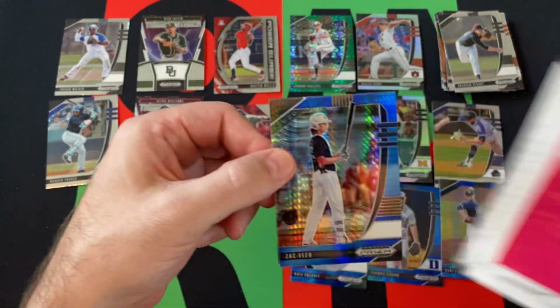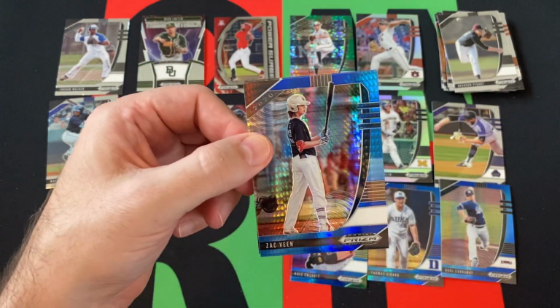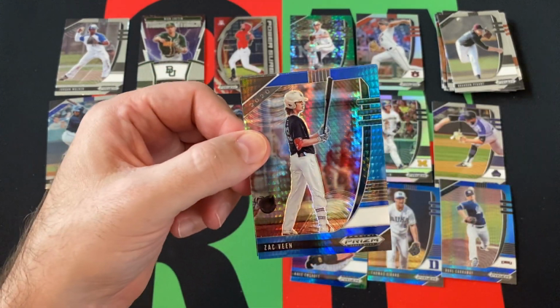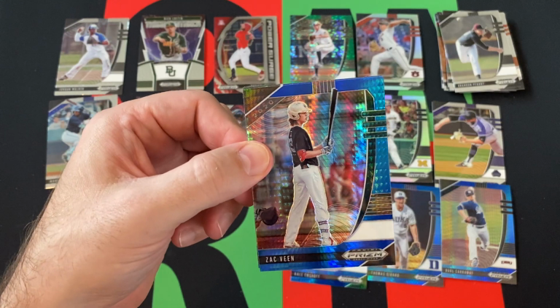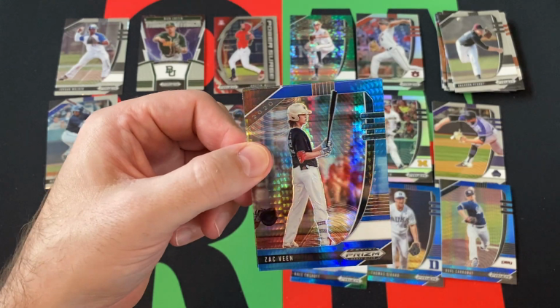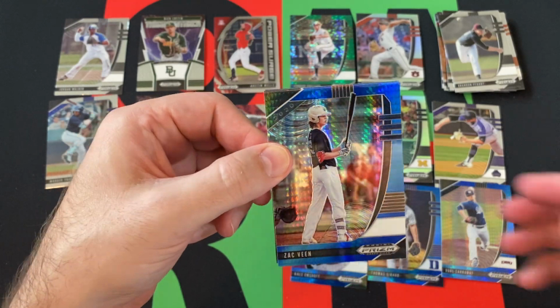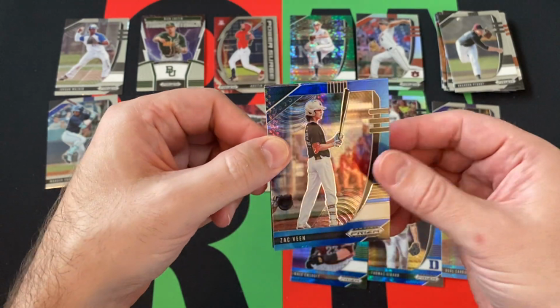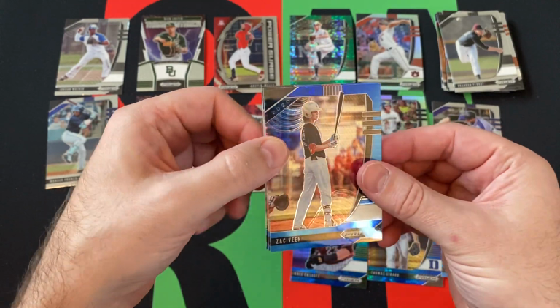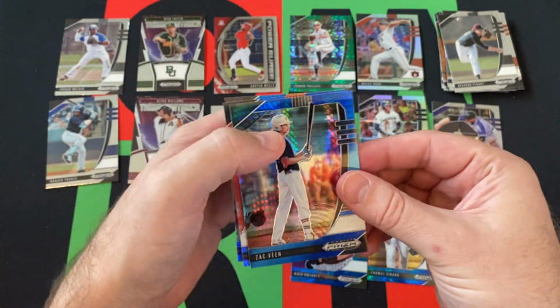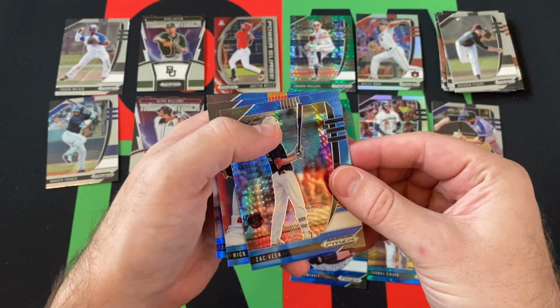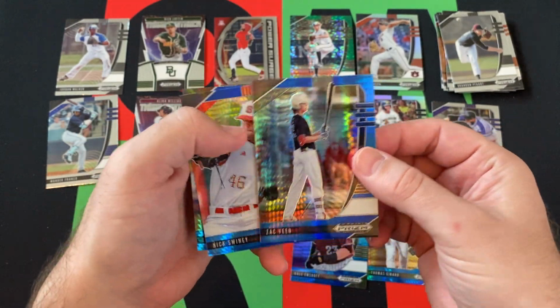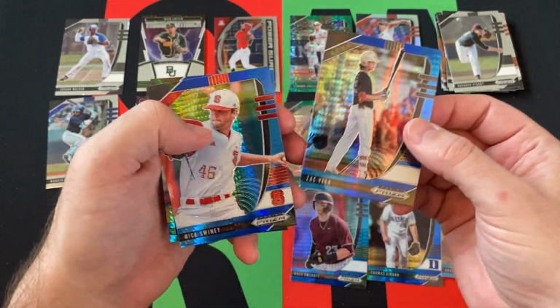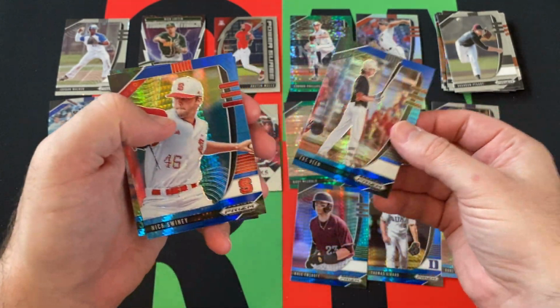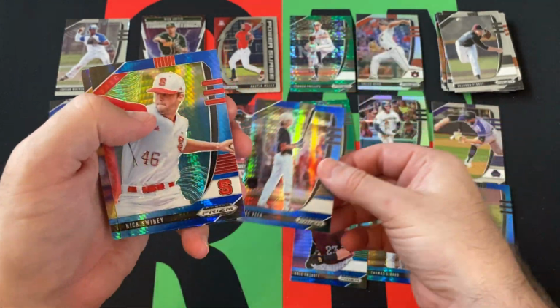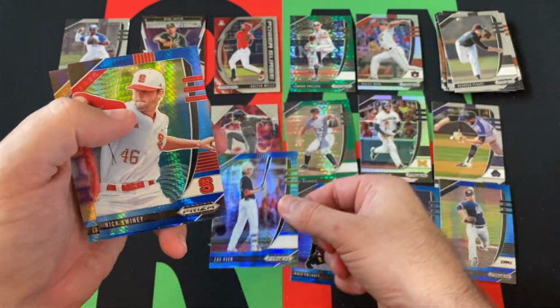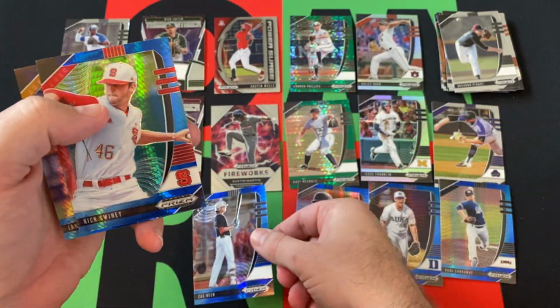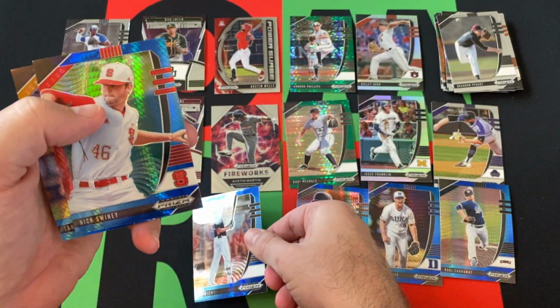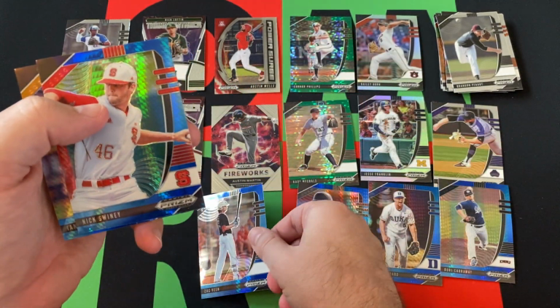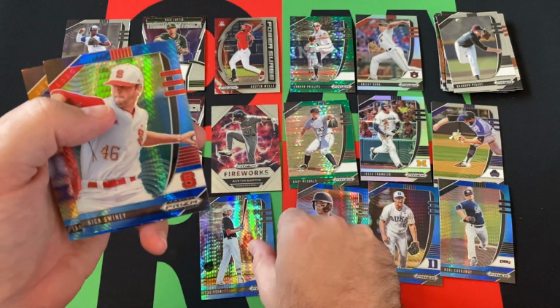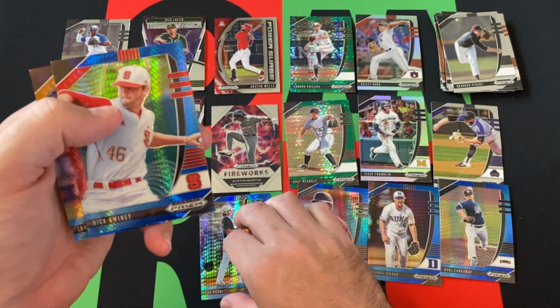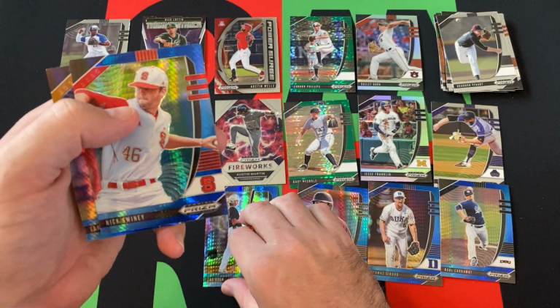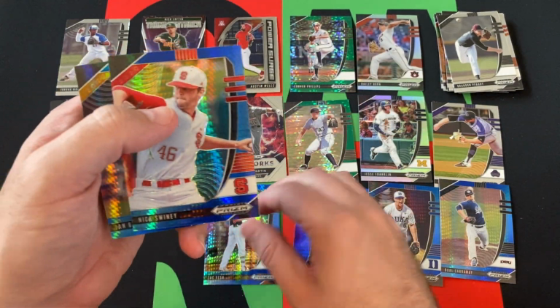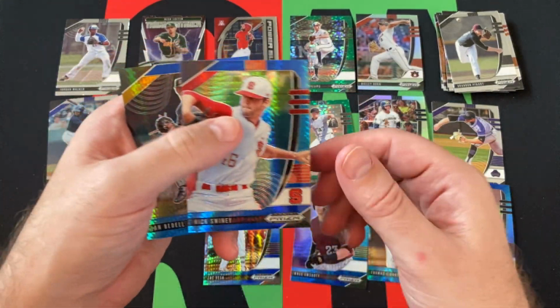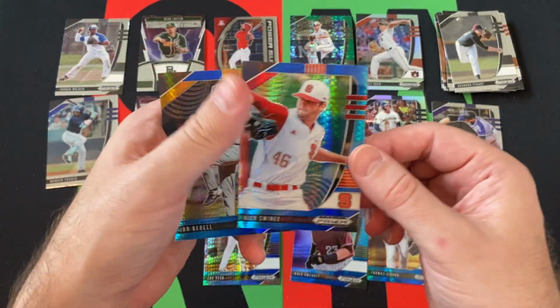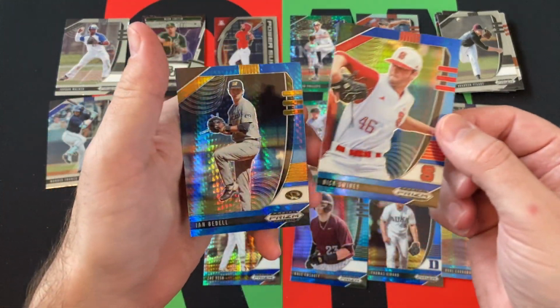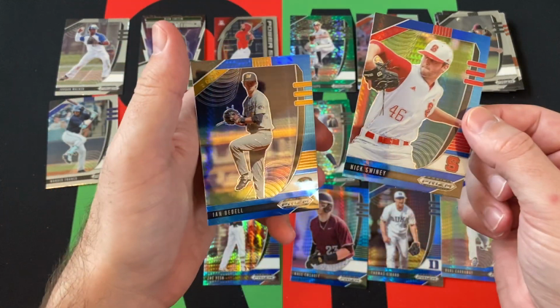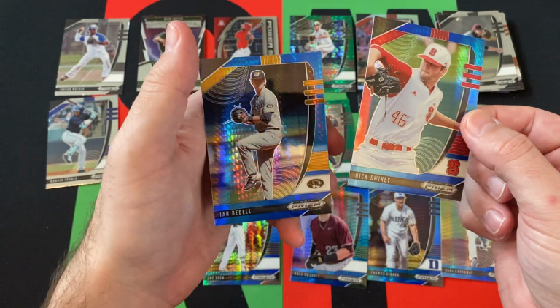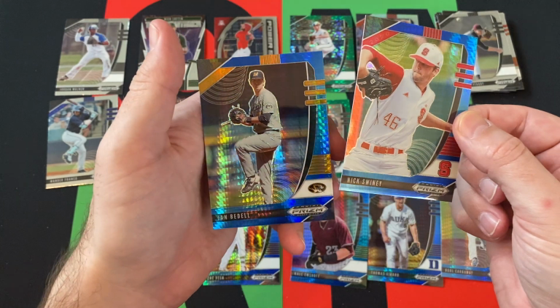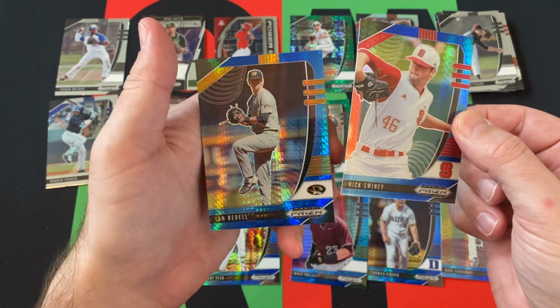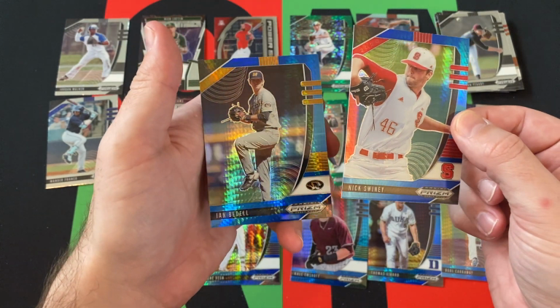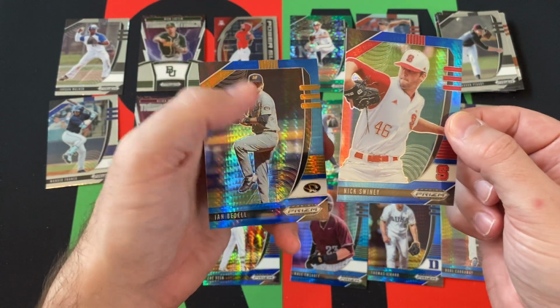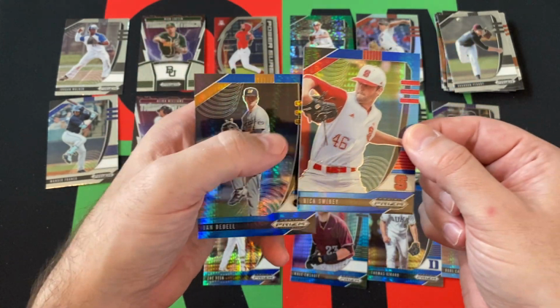We got Zach Veen — him I've heard of. Nick Swiney and Ian Bedell.